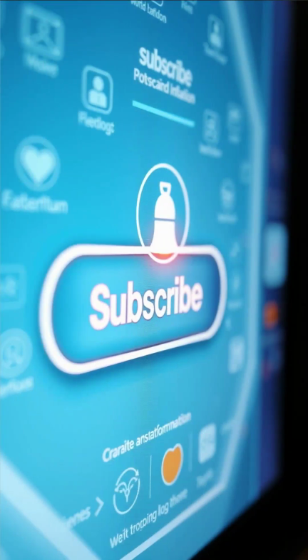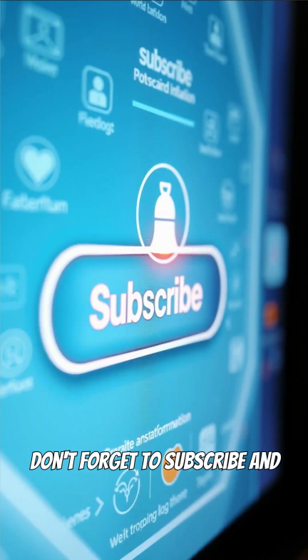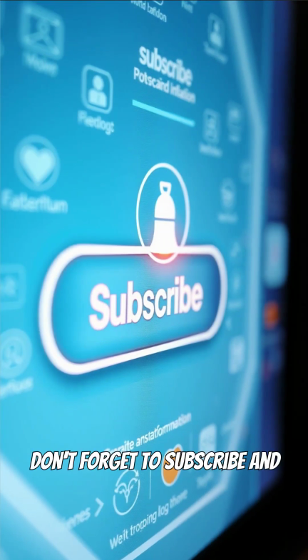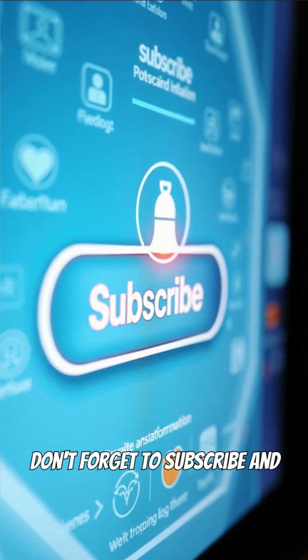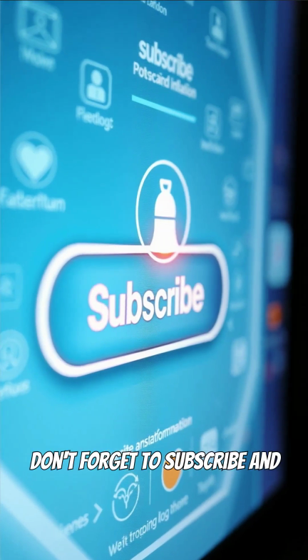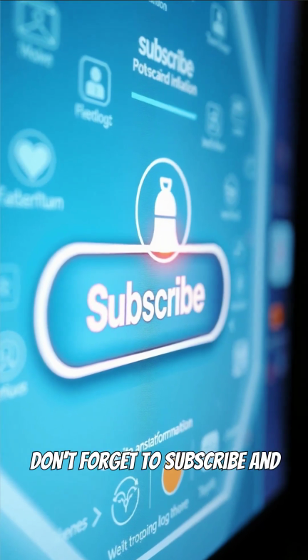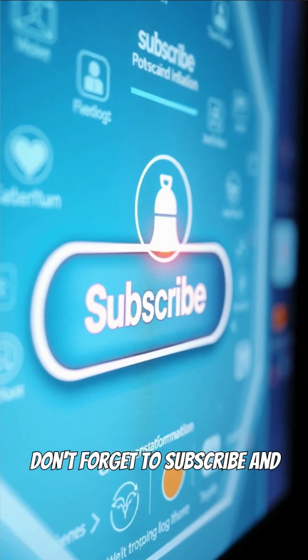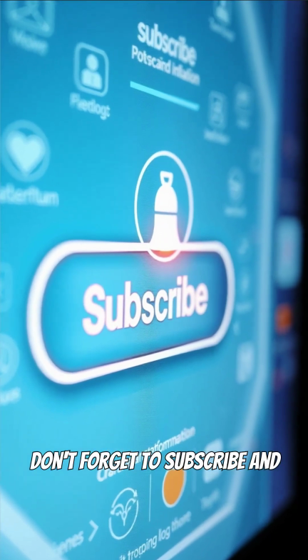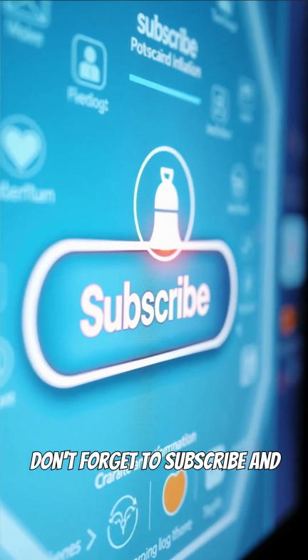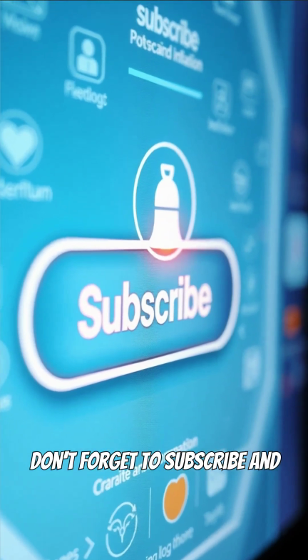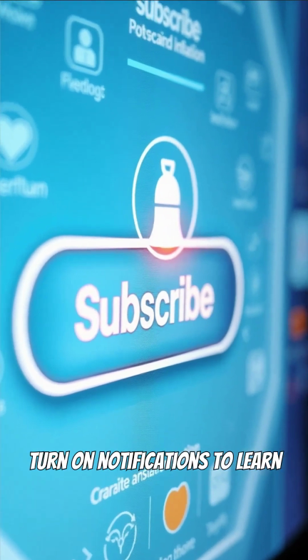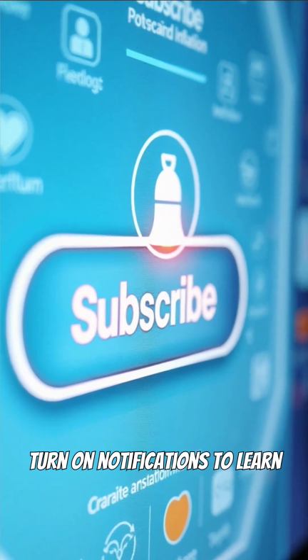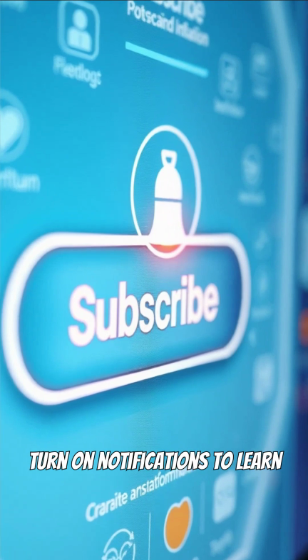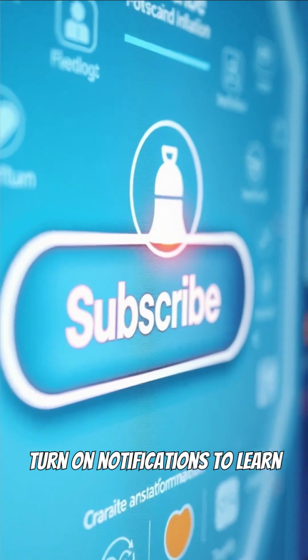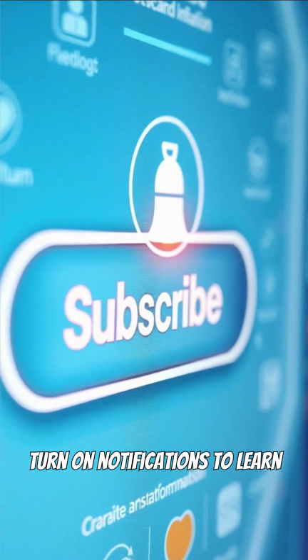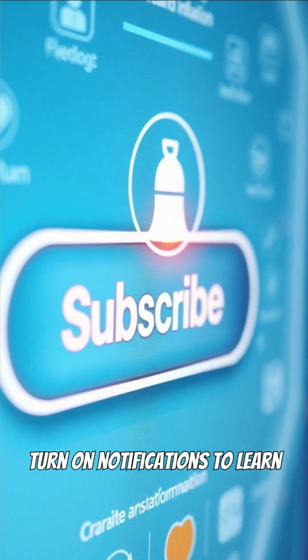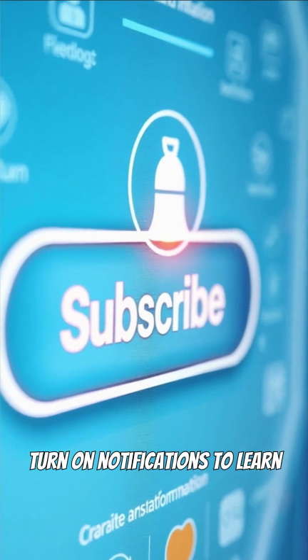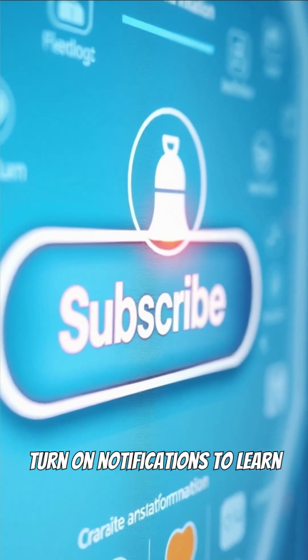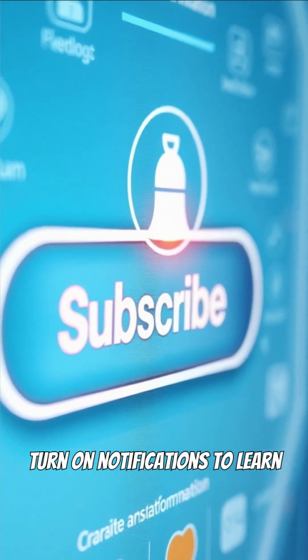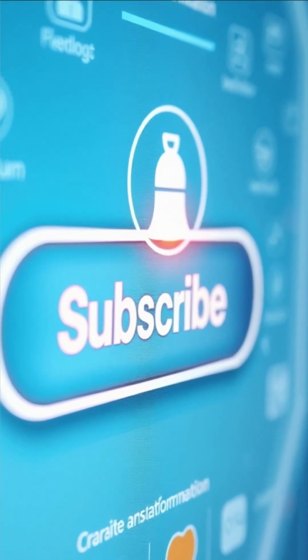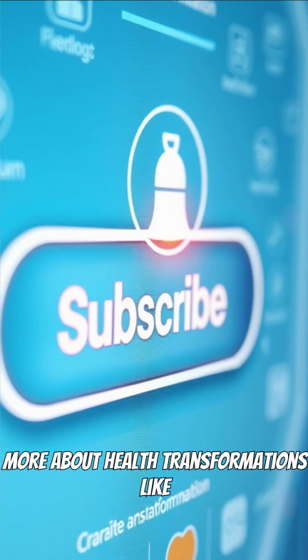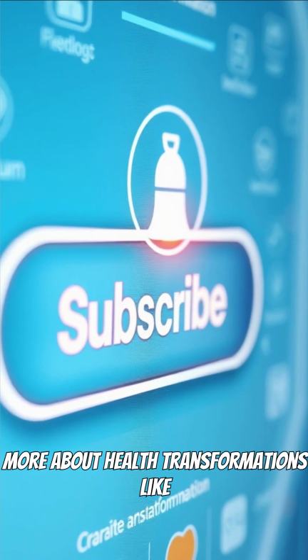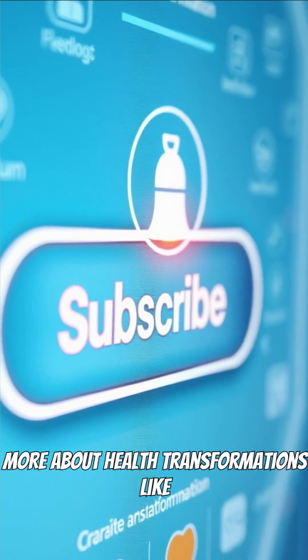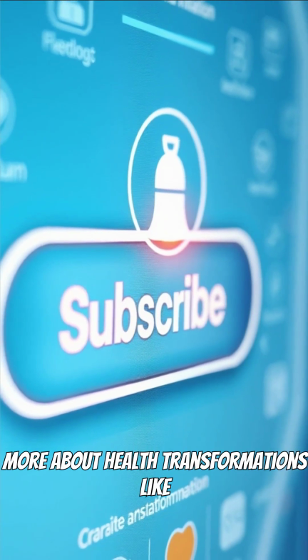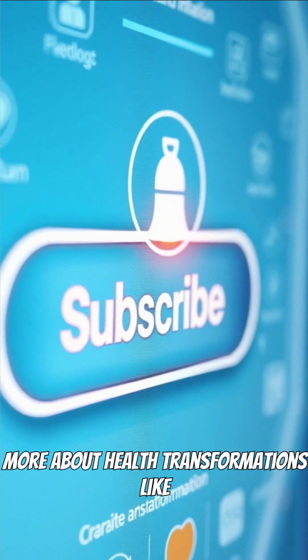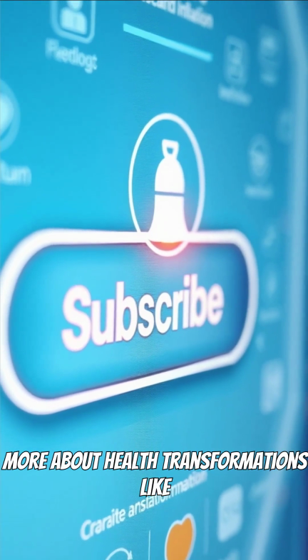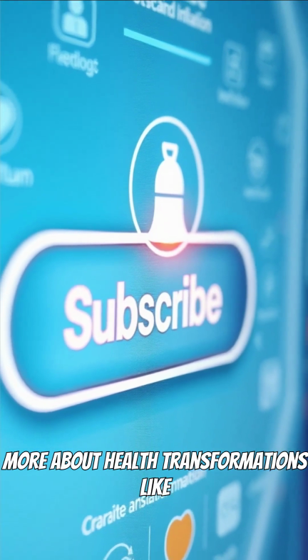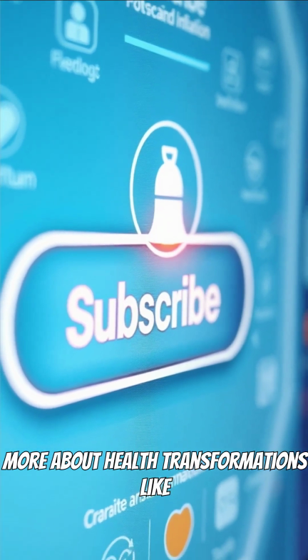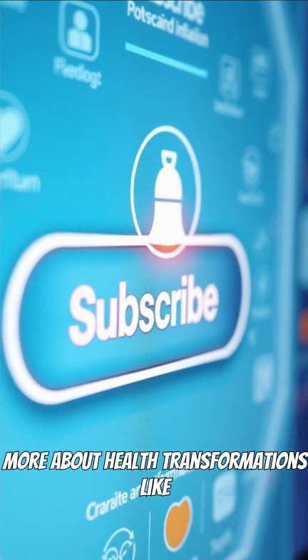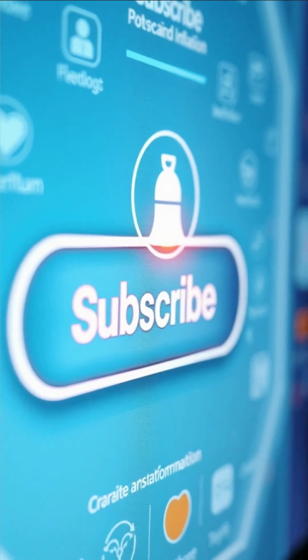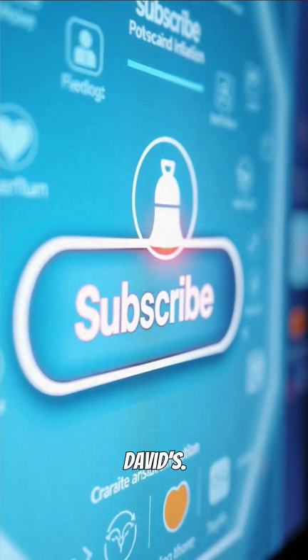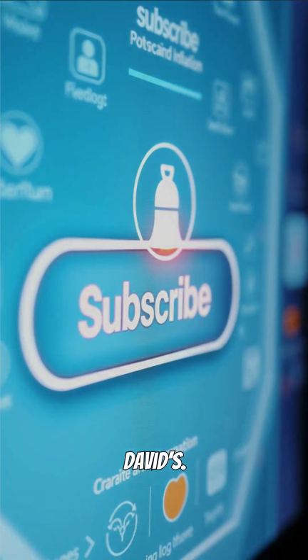Don't forget to subscribe and turn on notifications to learn more about health transformations like David's.